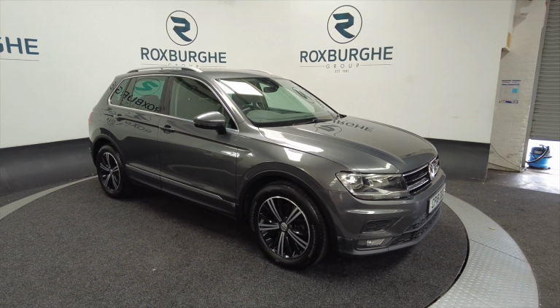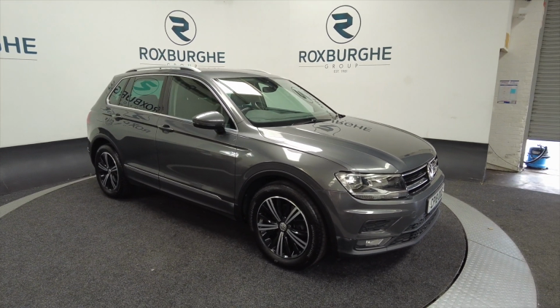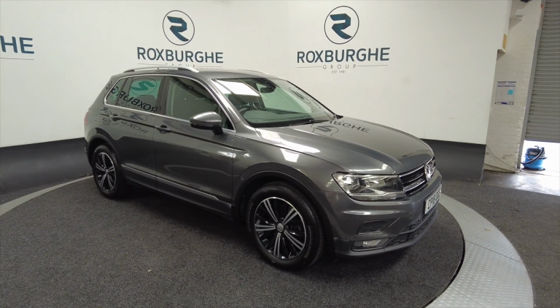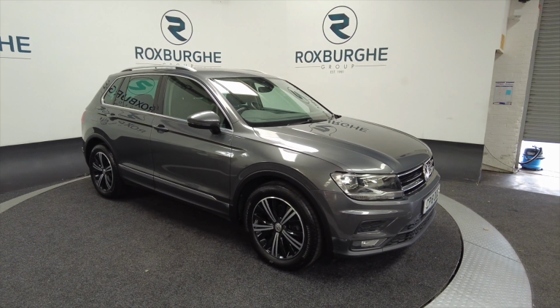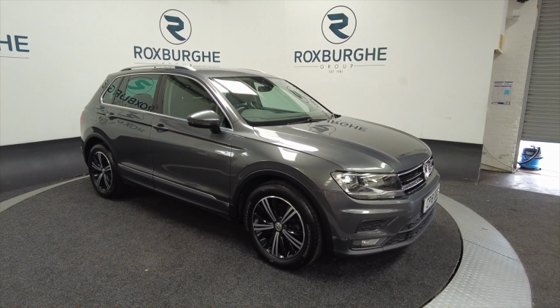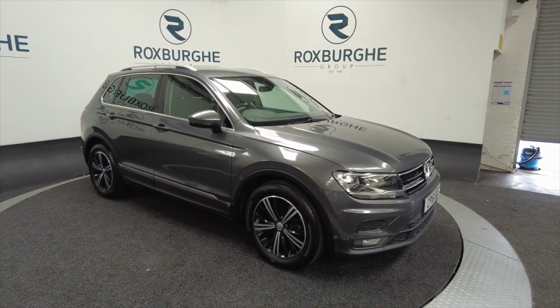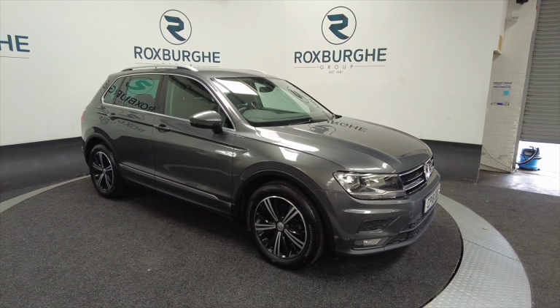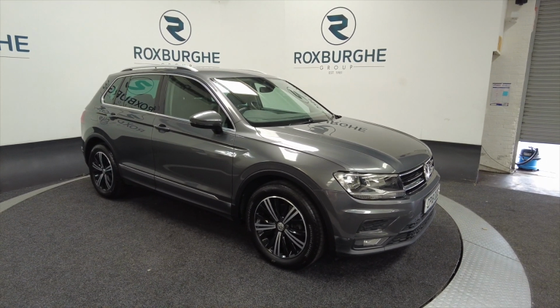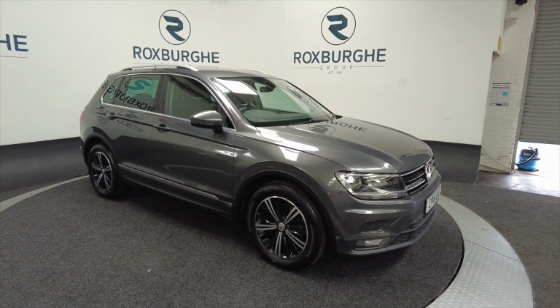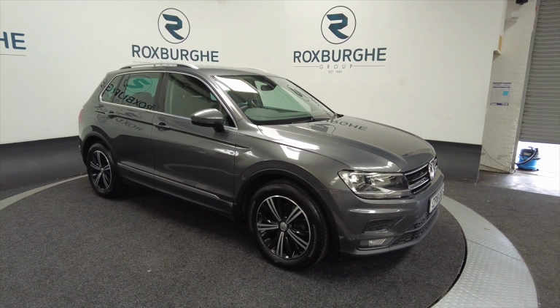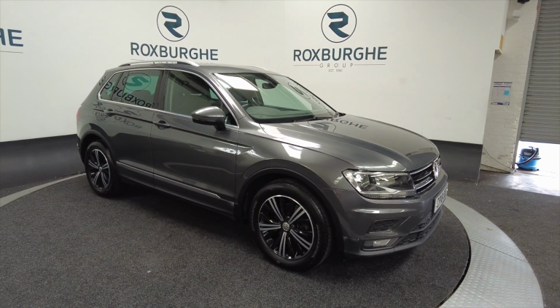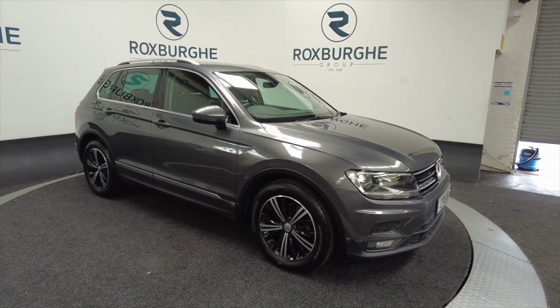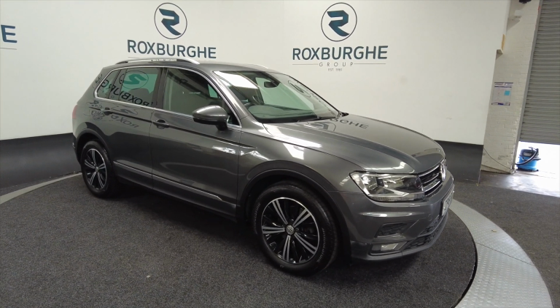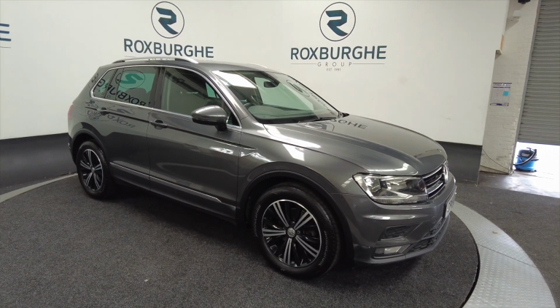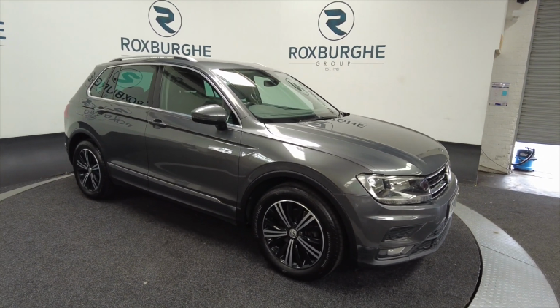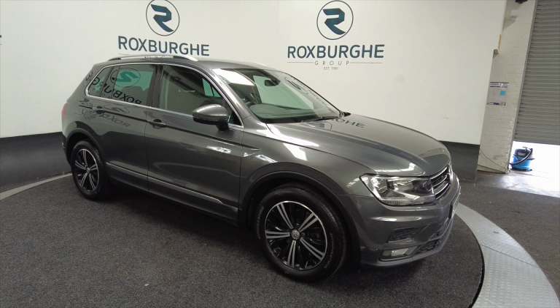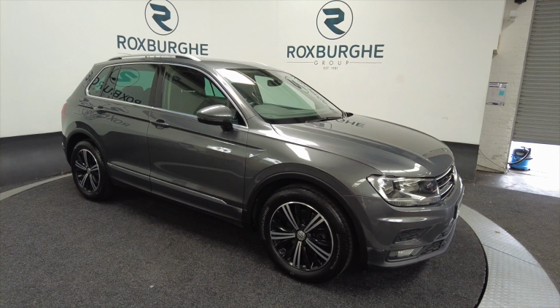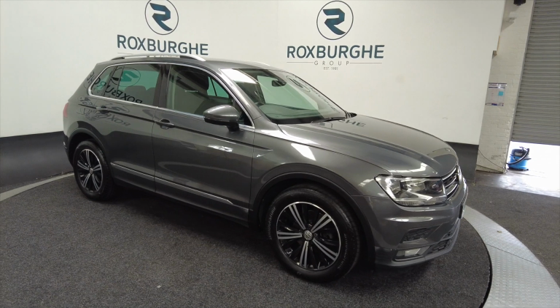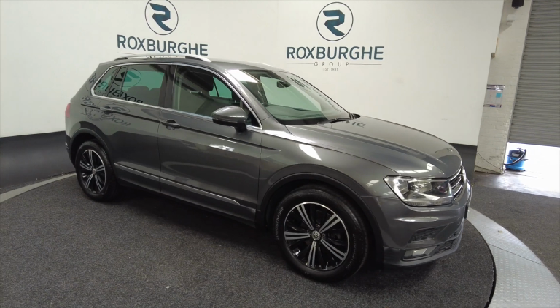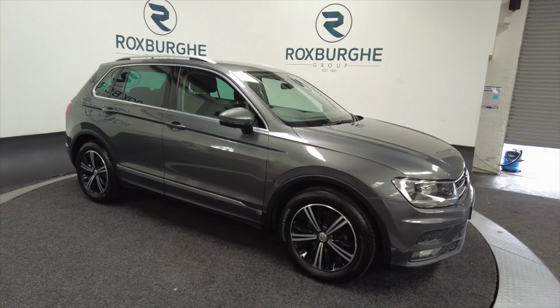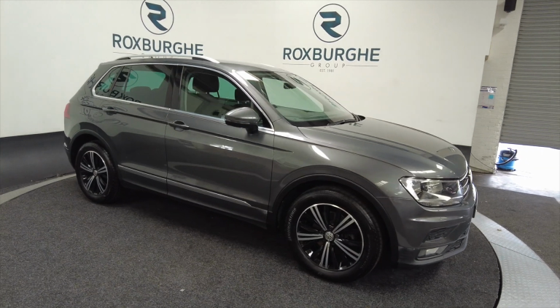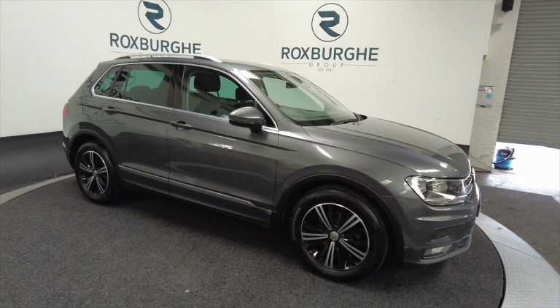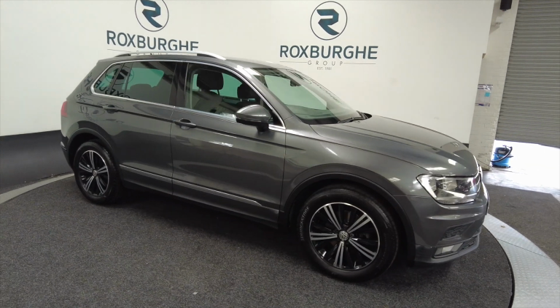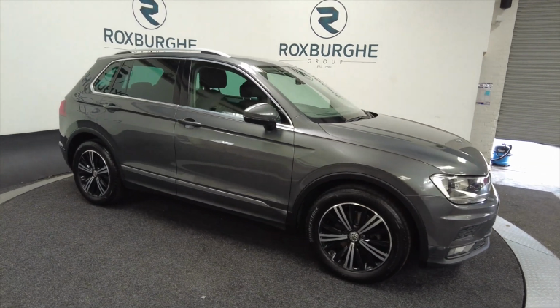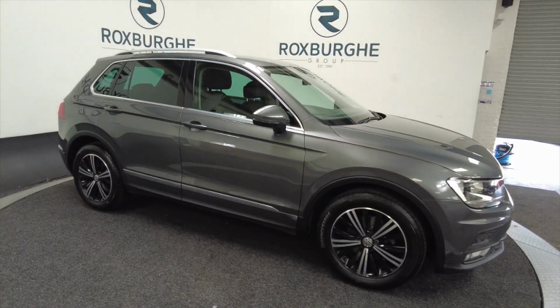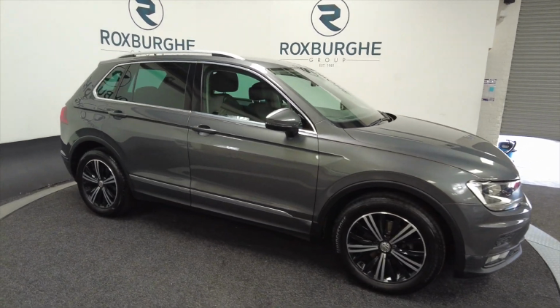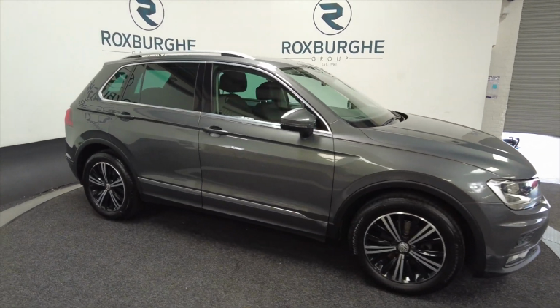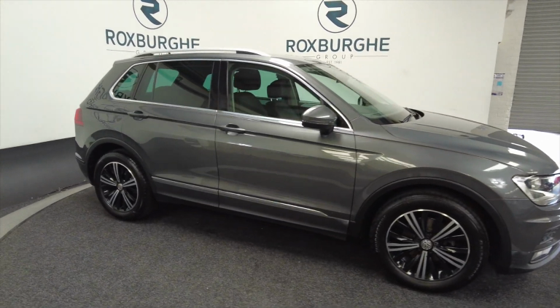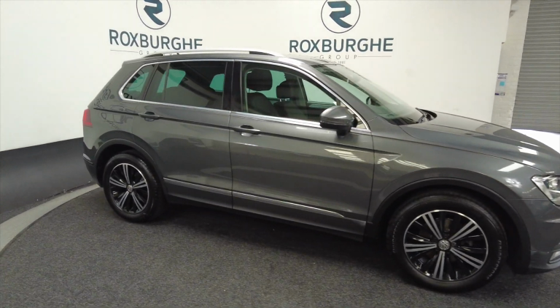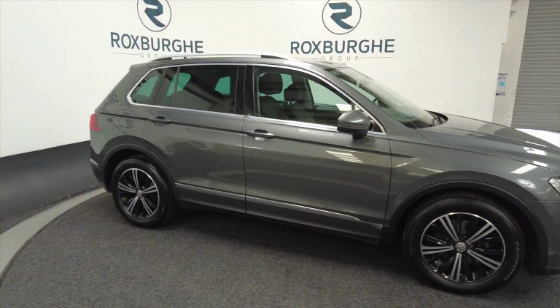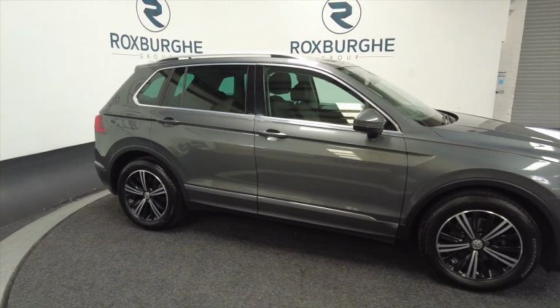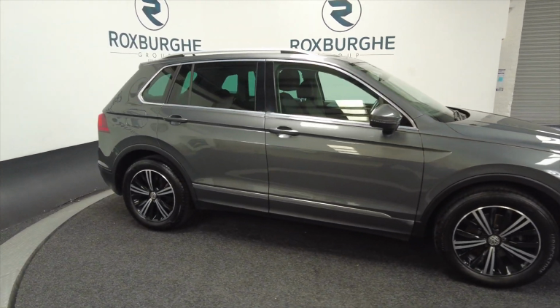As you can see it's got really nice diamond cut alloy wheels, it's a 5 door with roof rails.